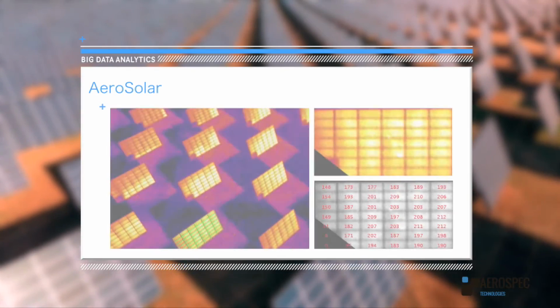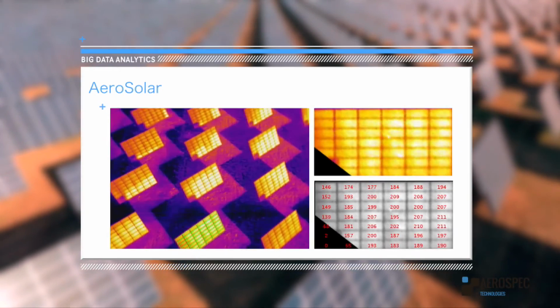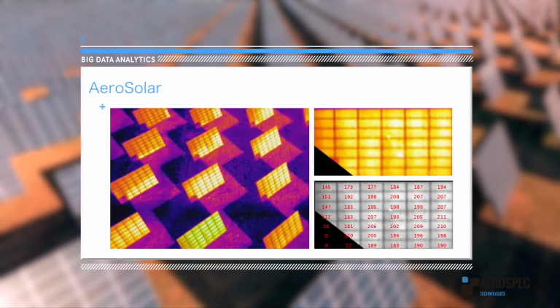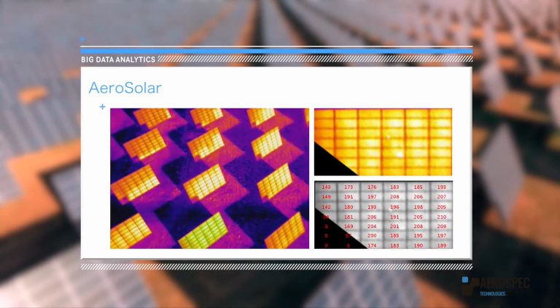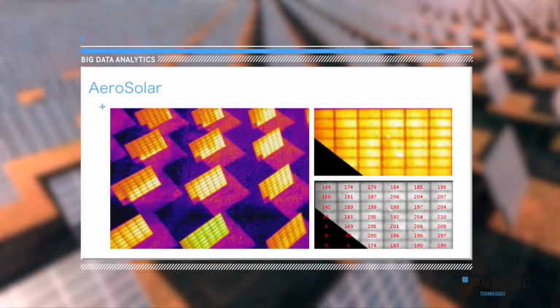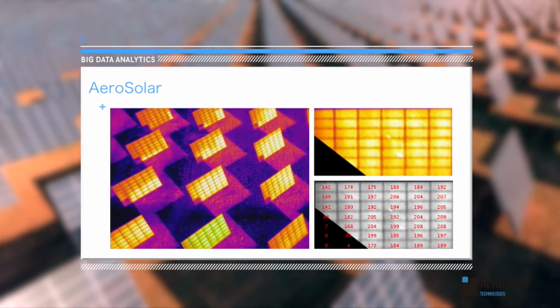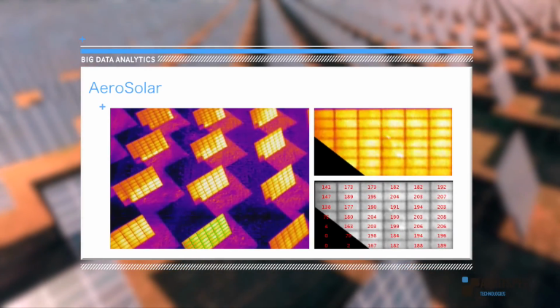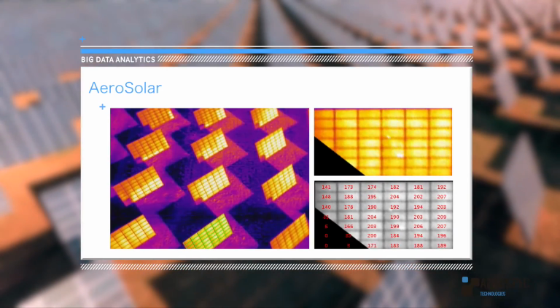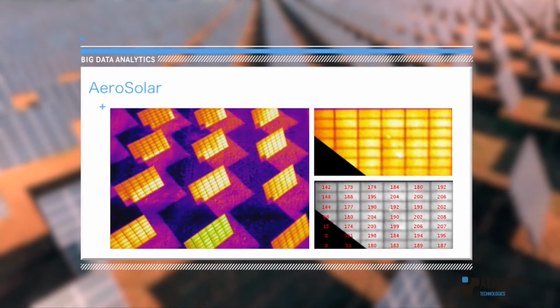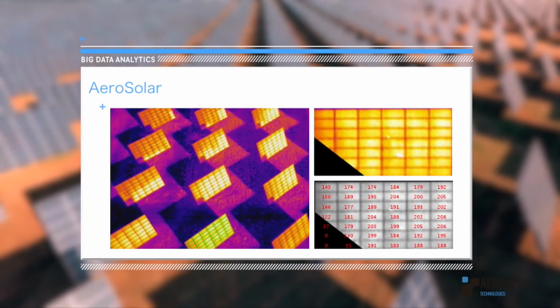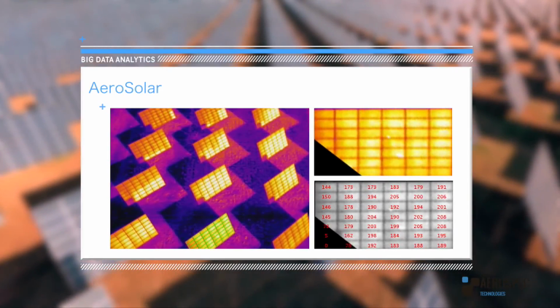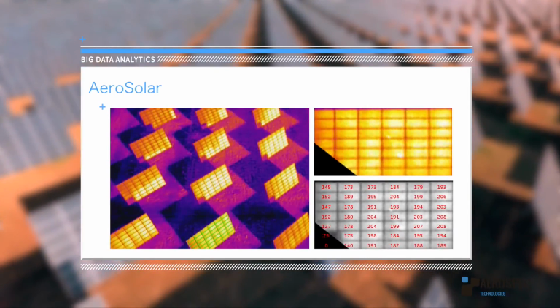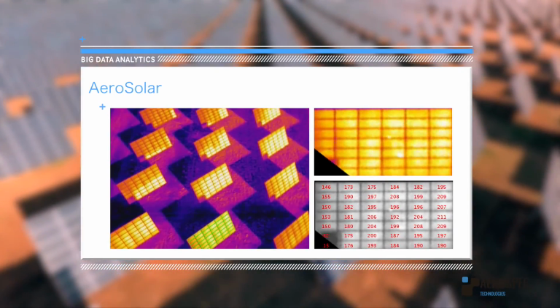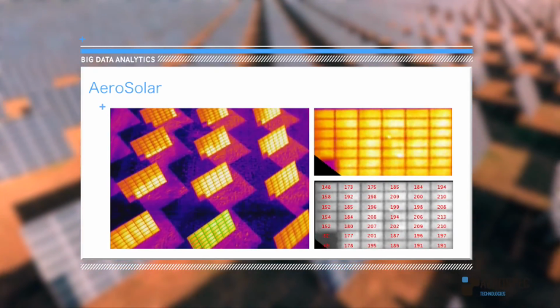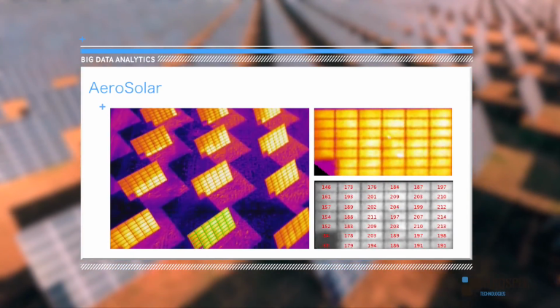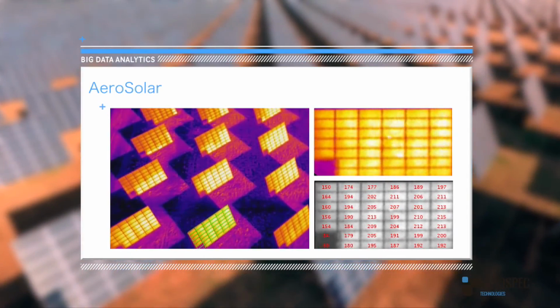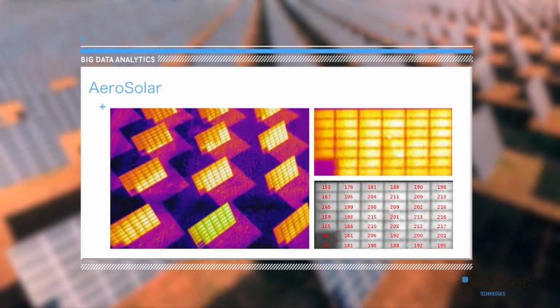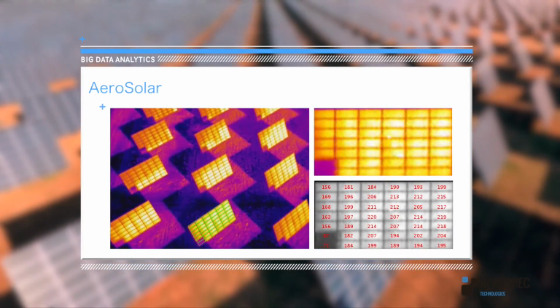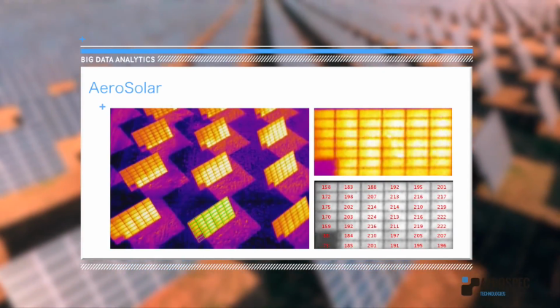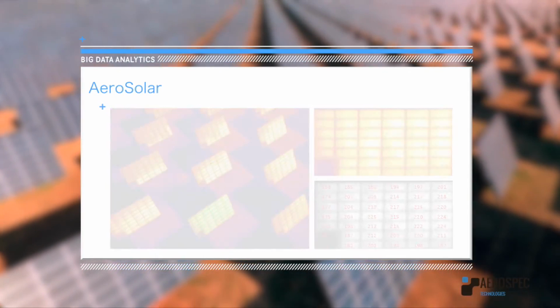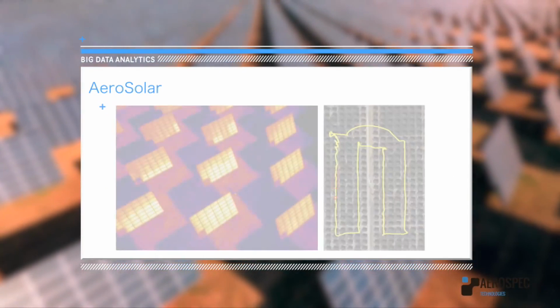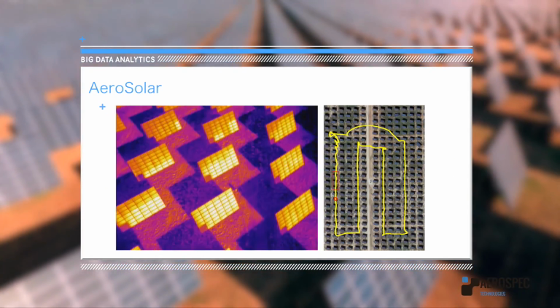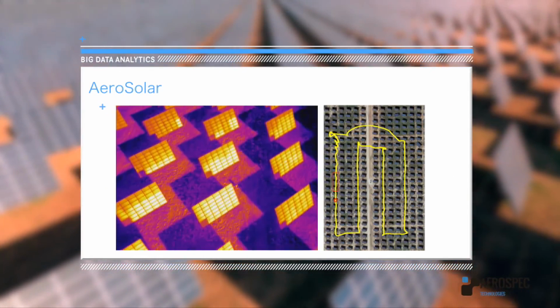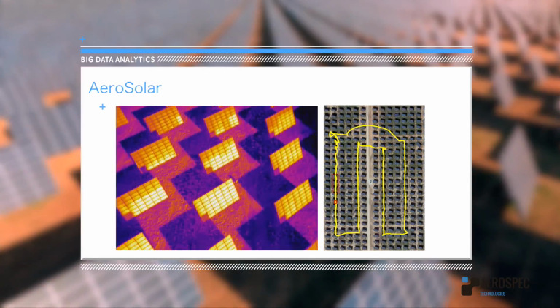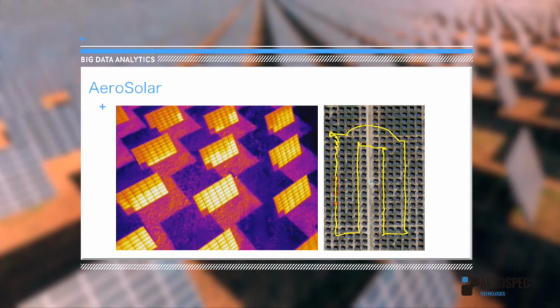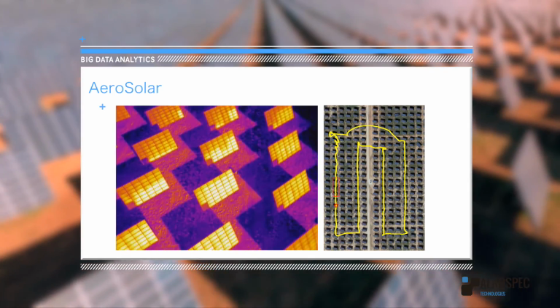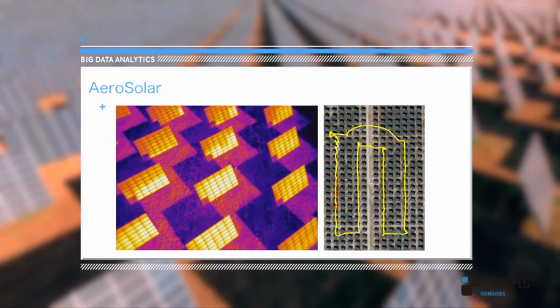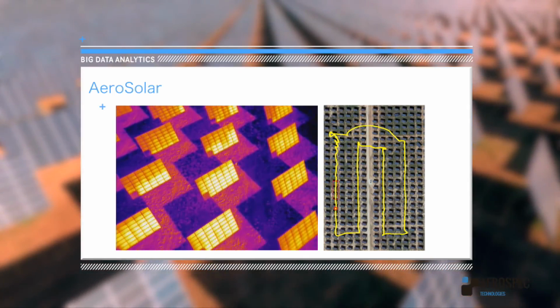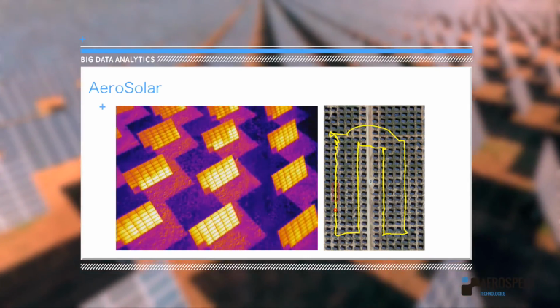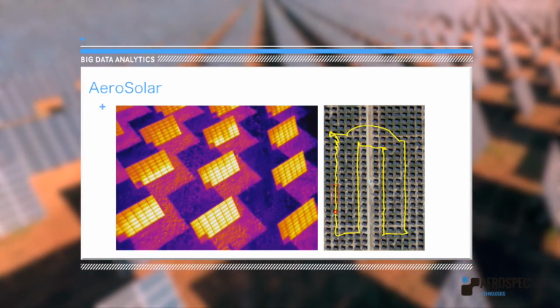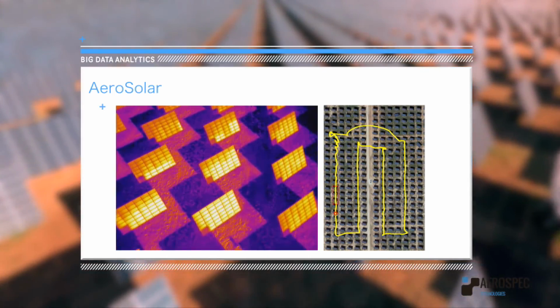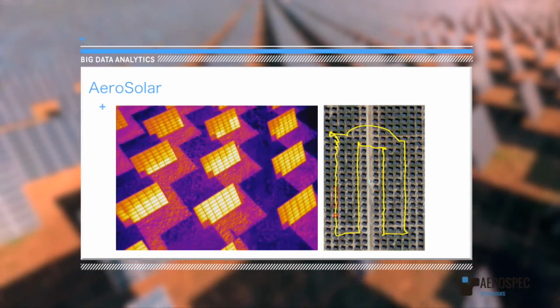Our proprietary Aerosolar software can track and pinpoint module-level anomalies regardless of plant size.